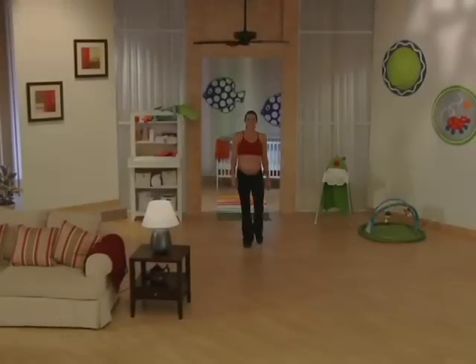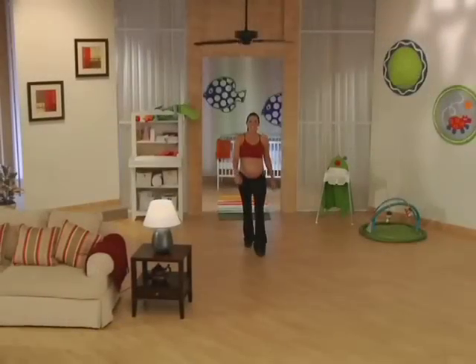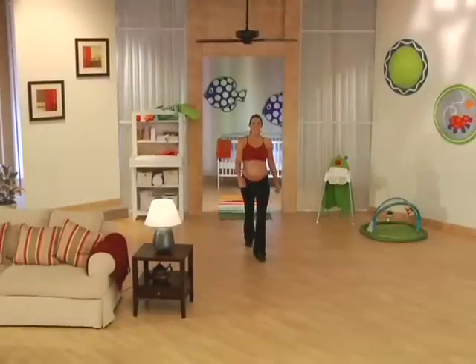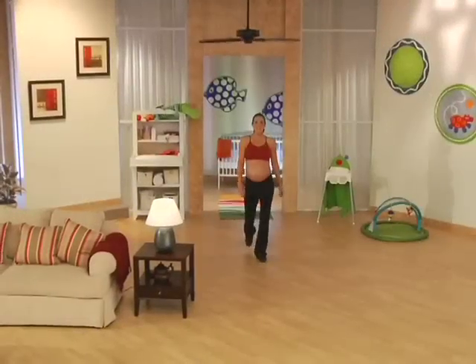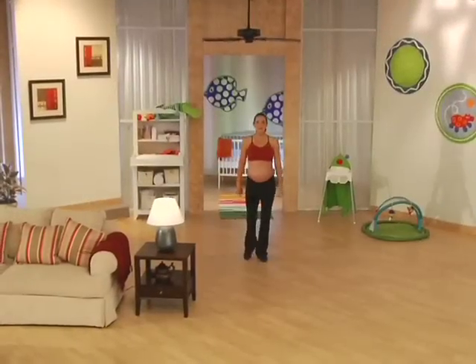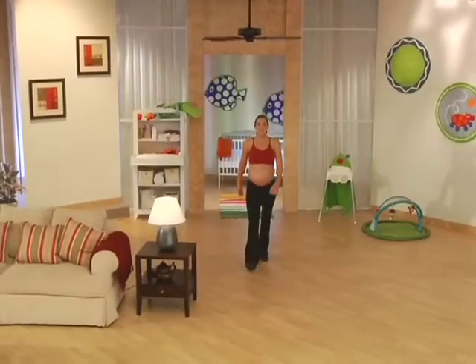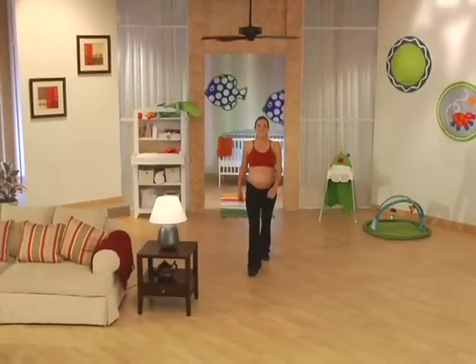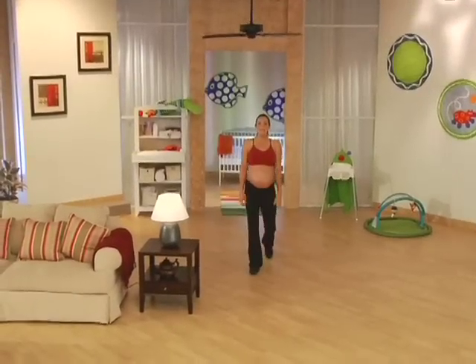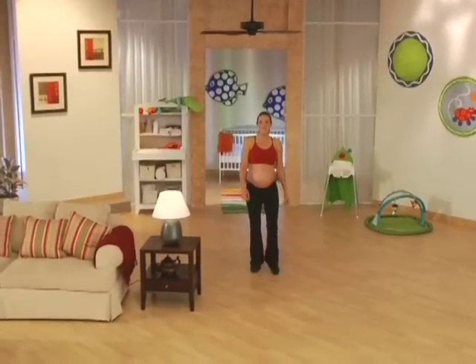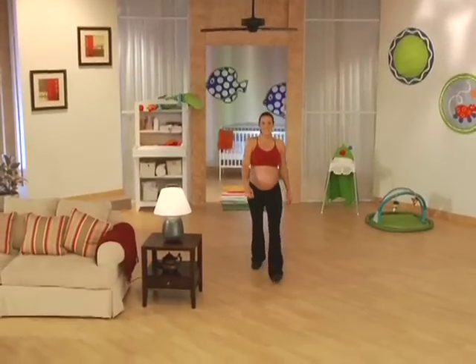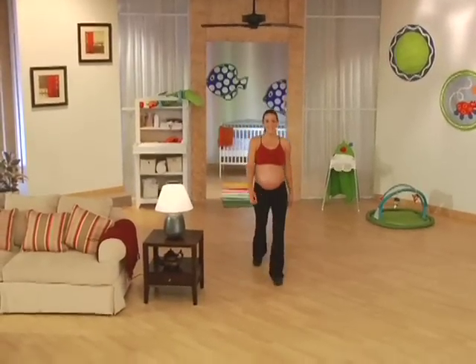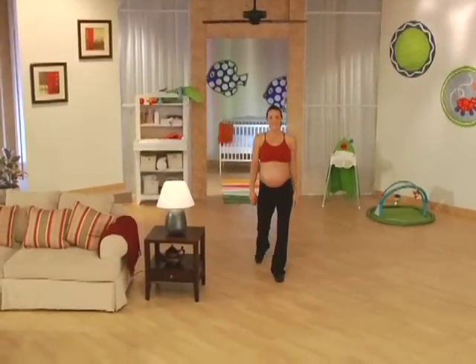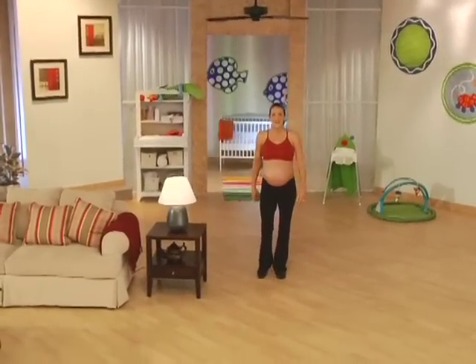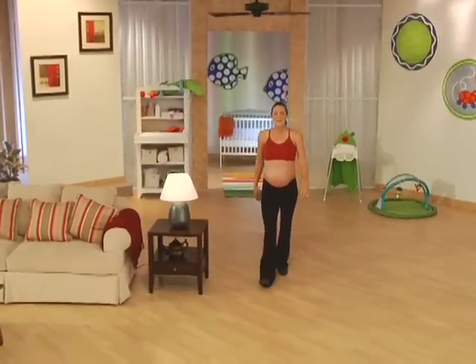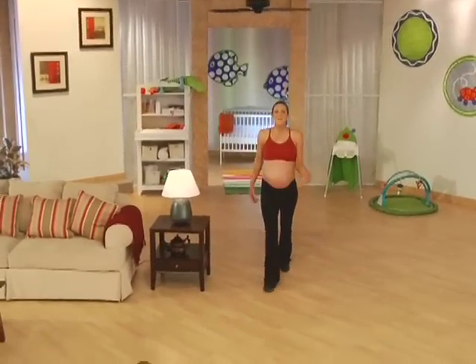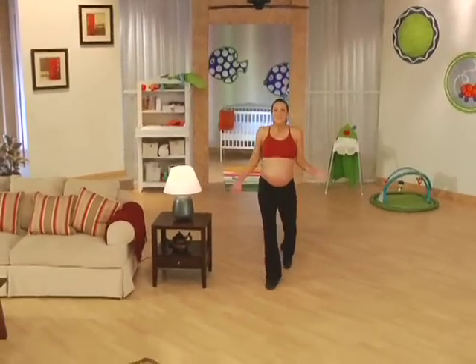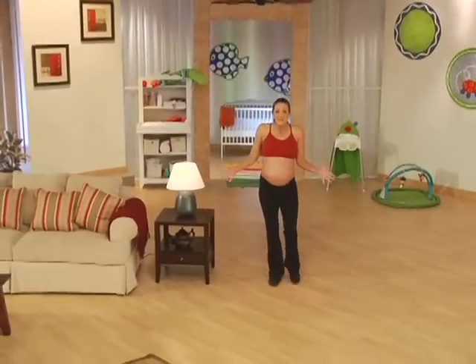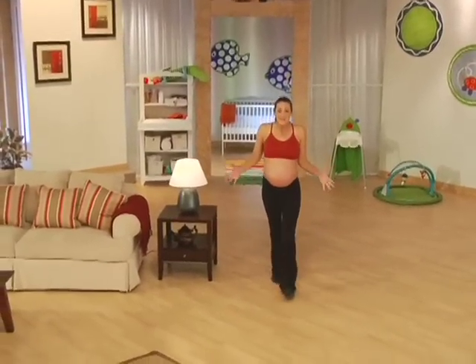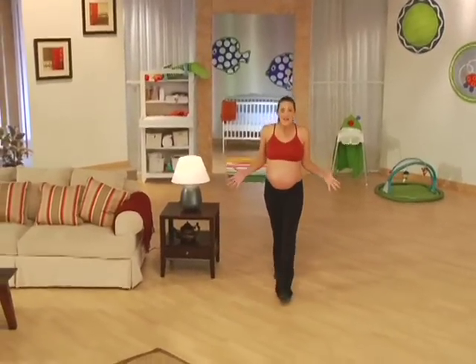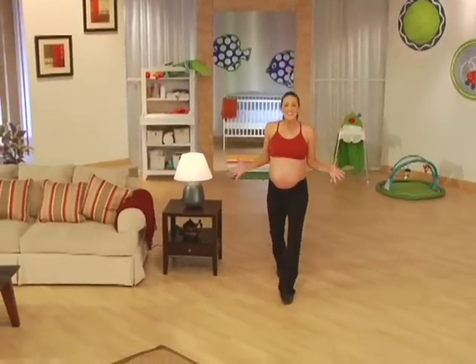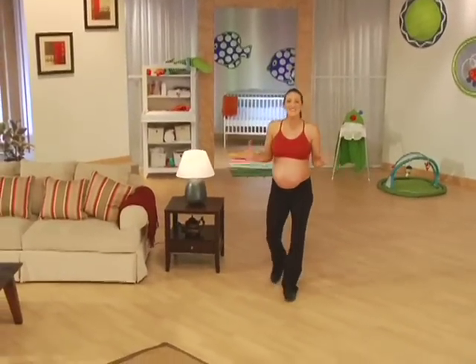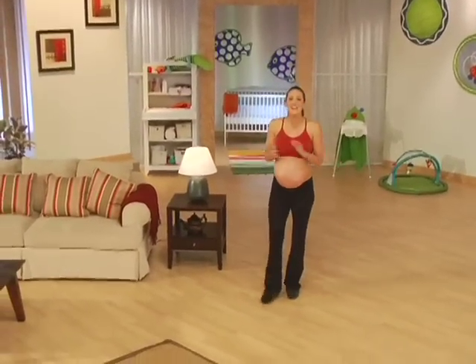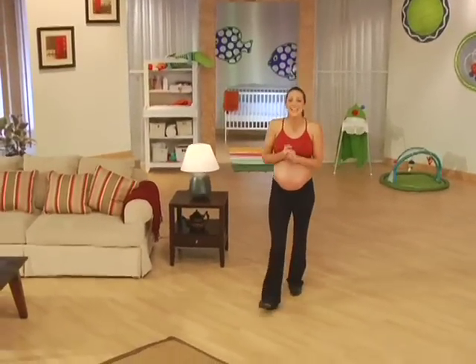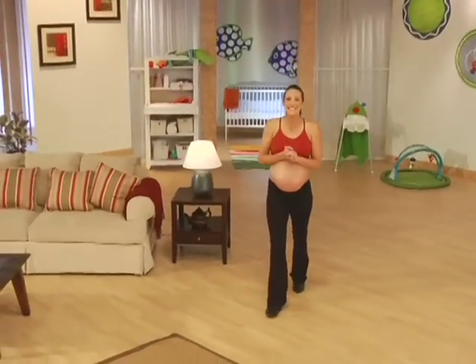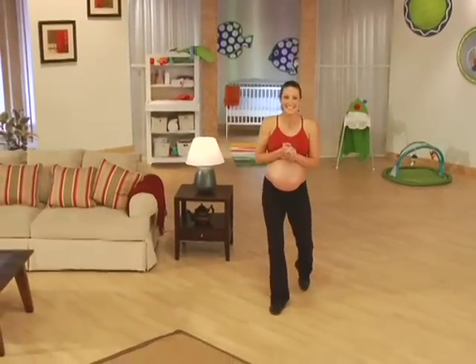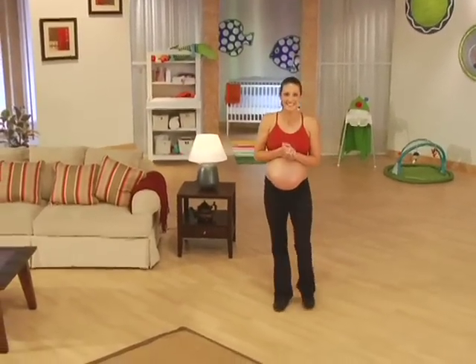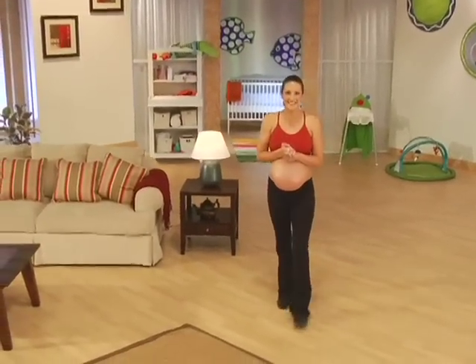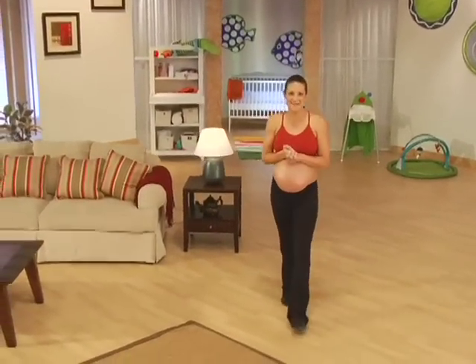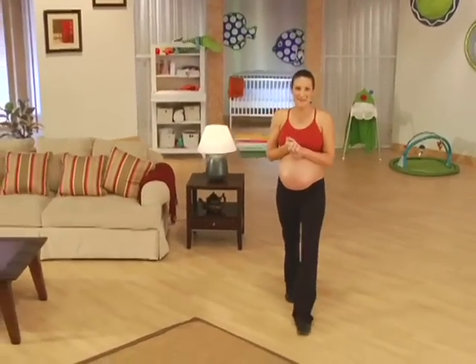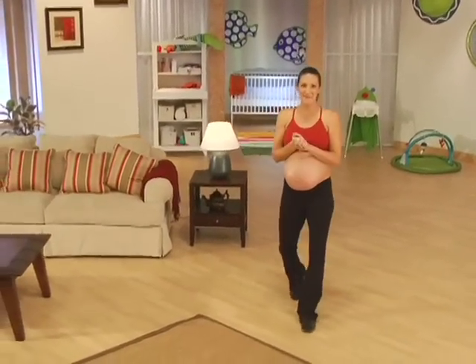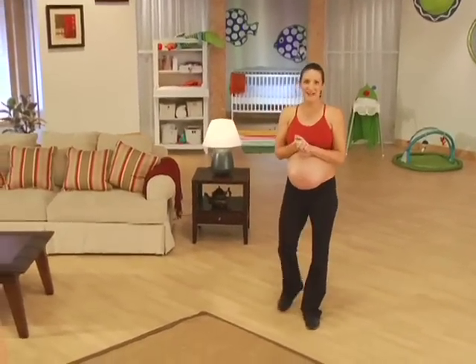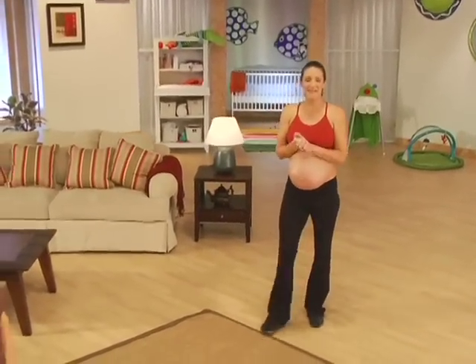Hey there, everybody. I'm Summer Sanders. First of all, congratulations on being pregnant.